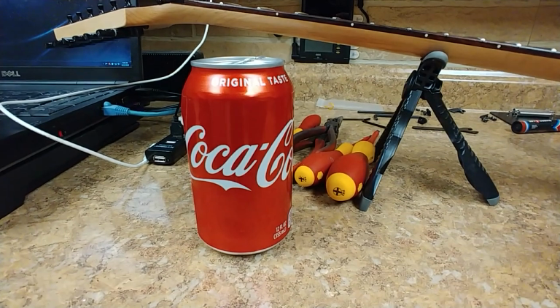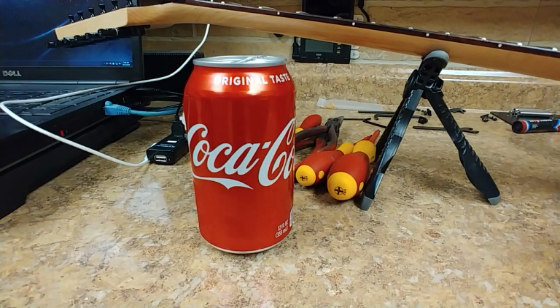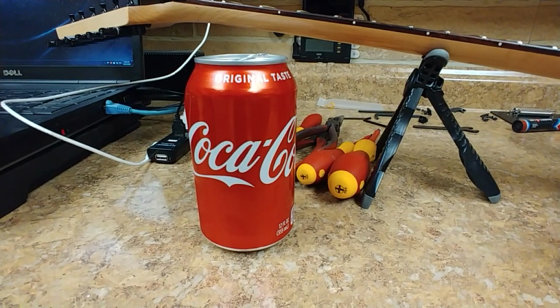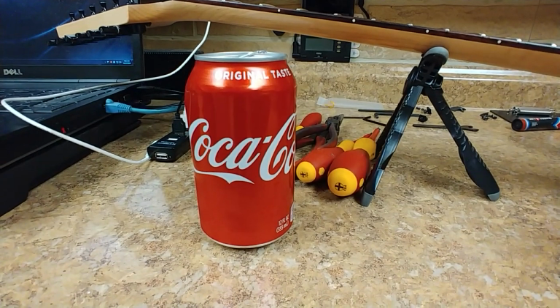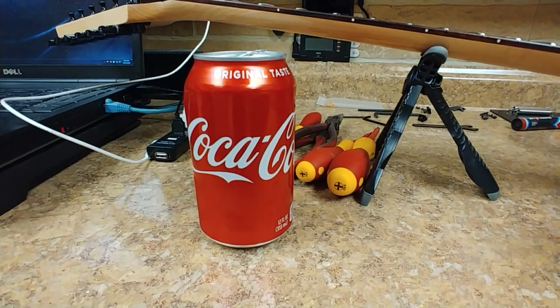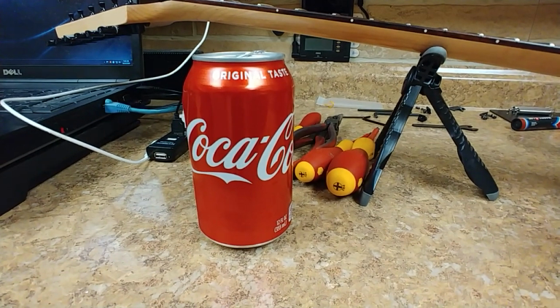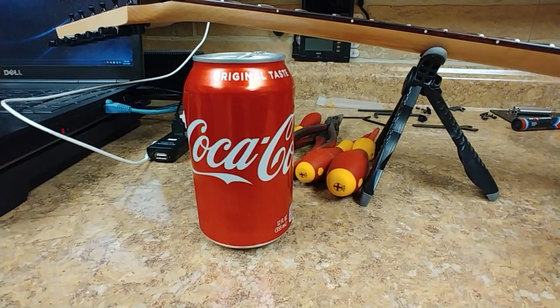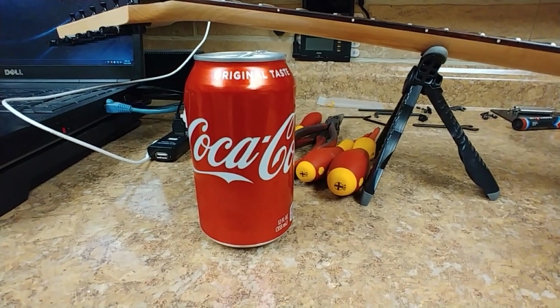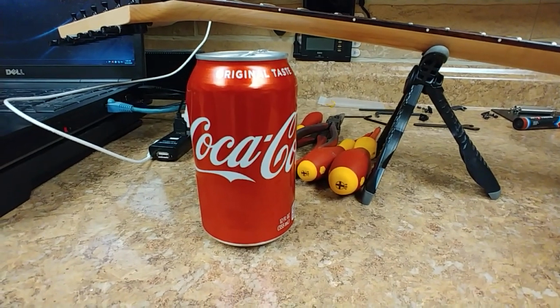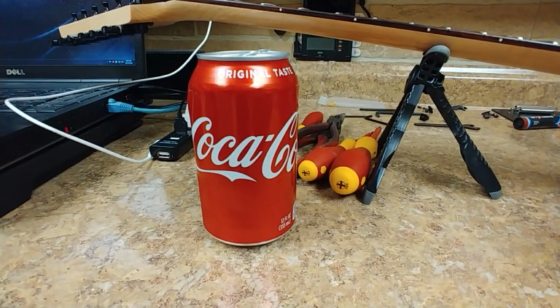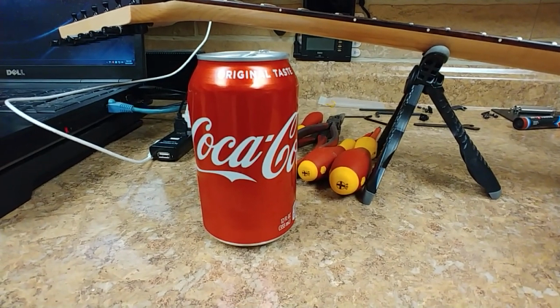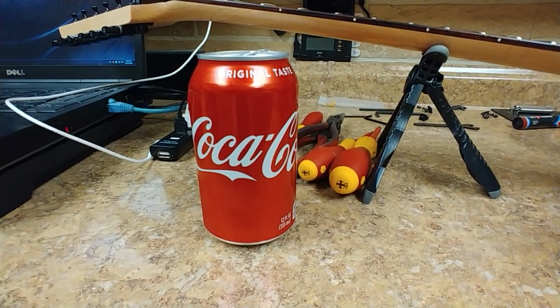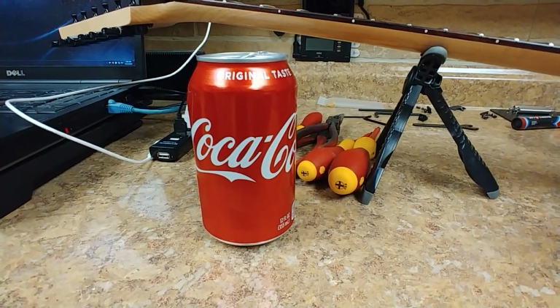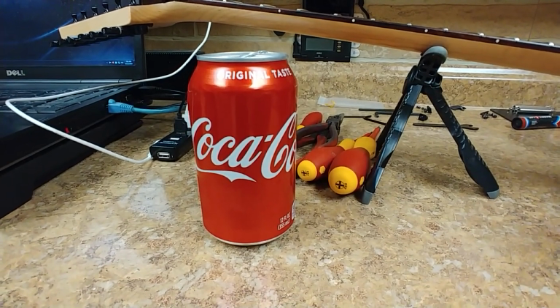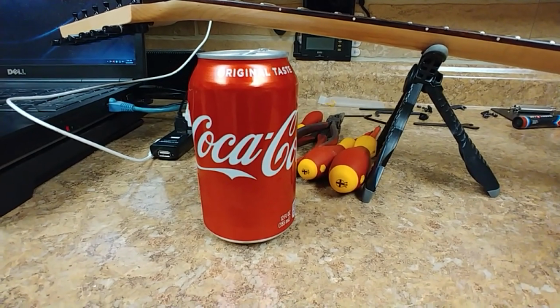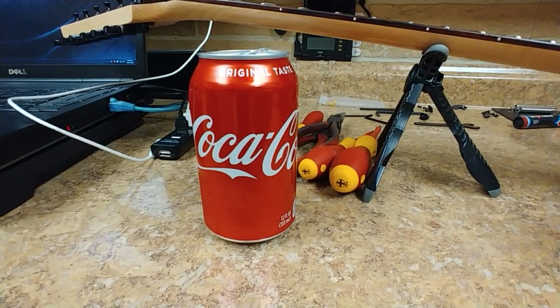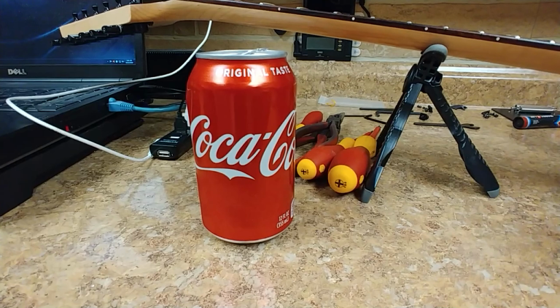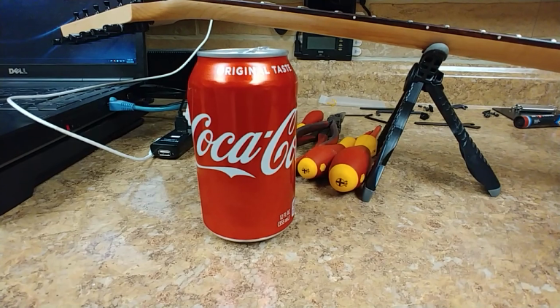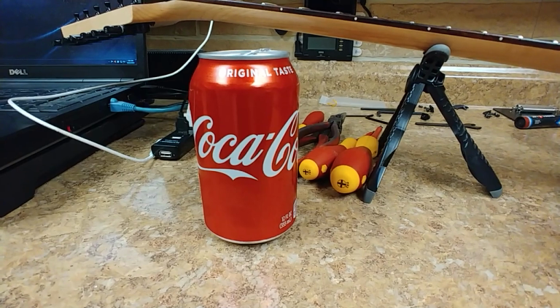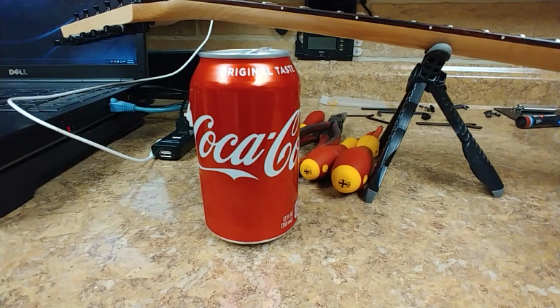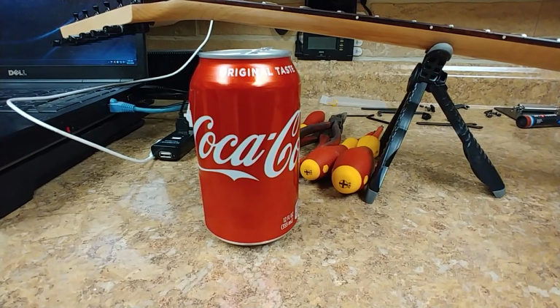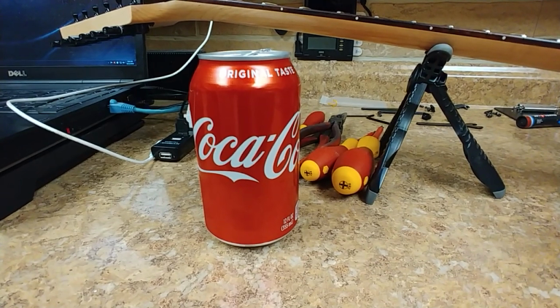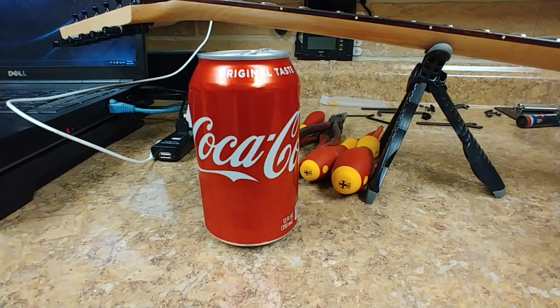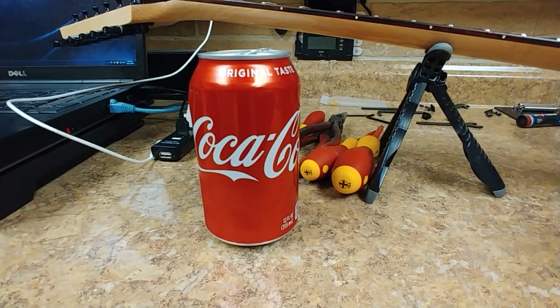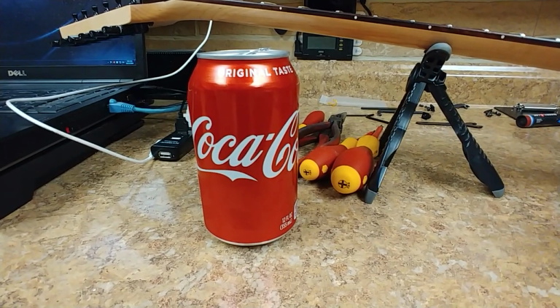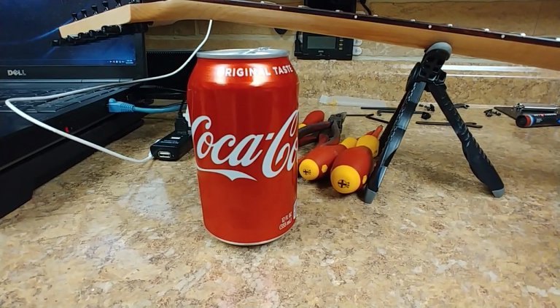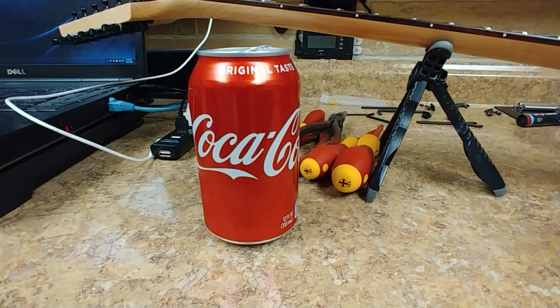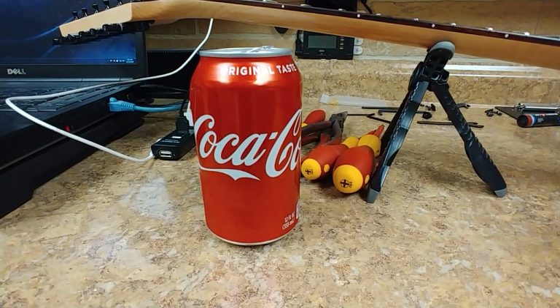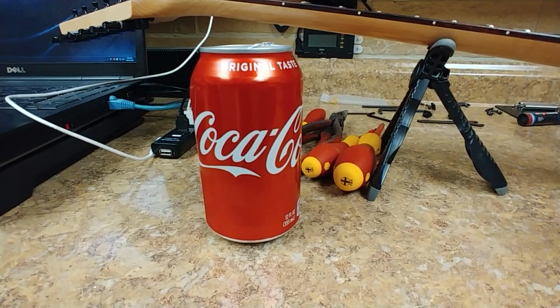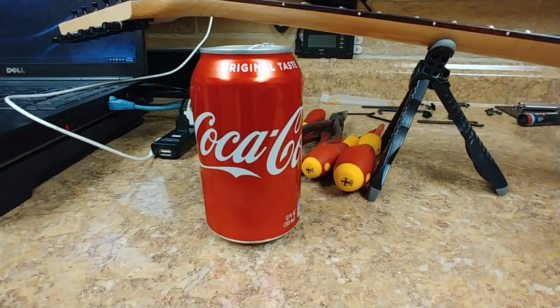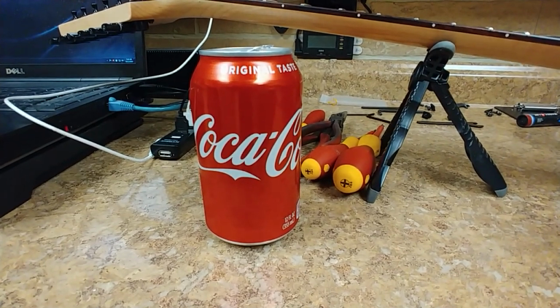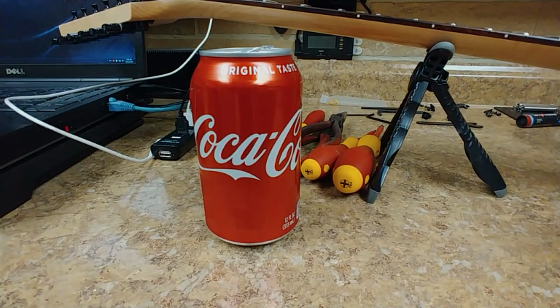Today's video is brought to you by Coca-Cola — have a Coke and a smile, and you know the rest.